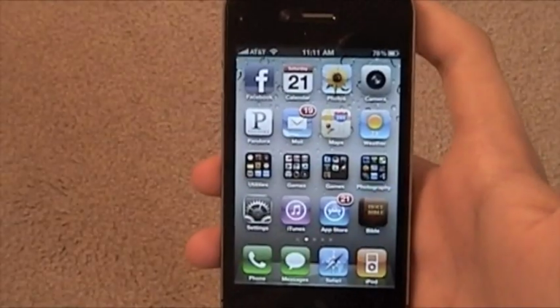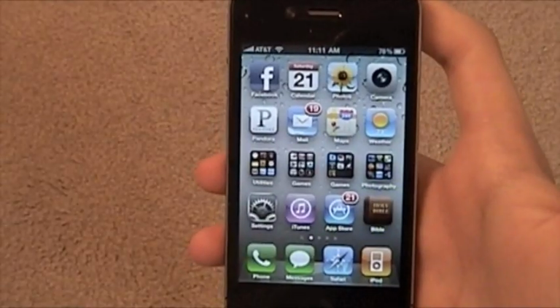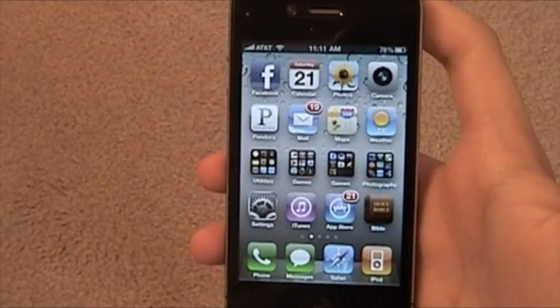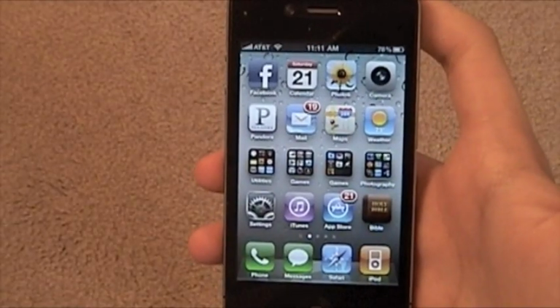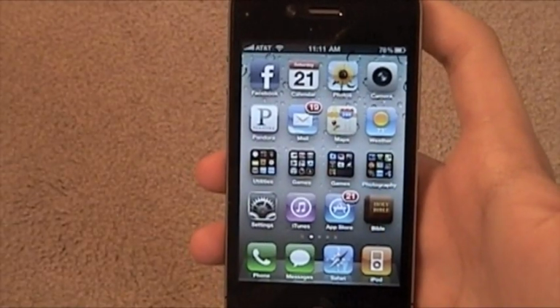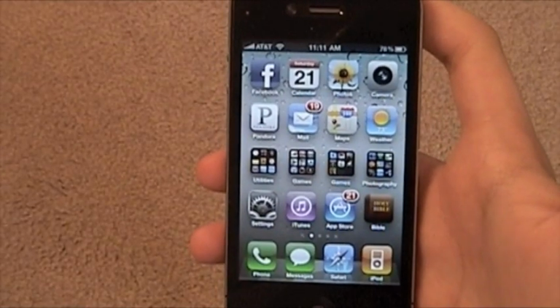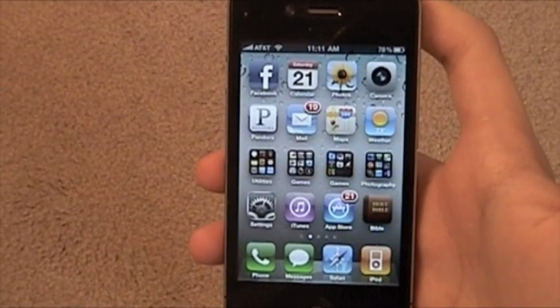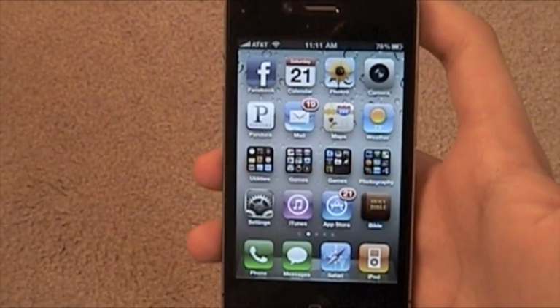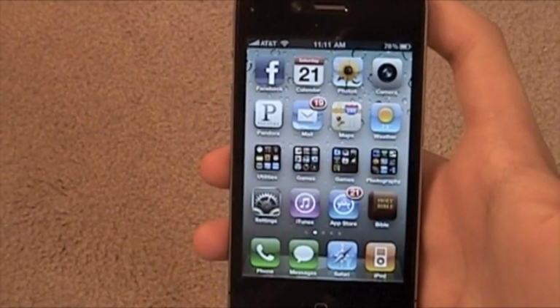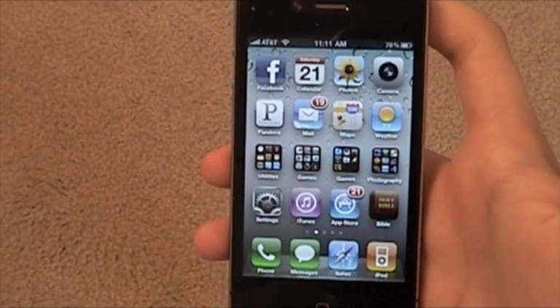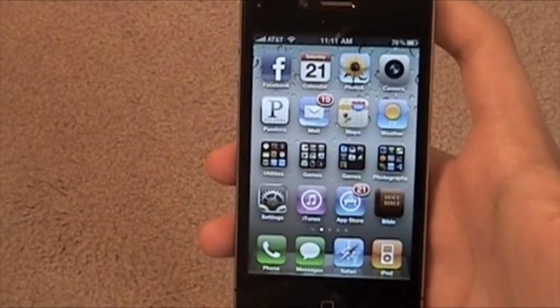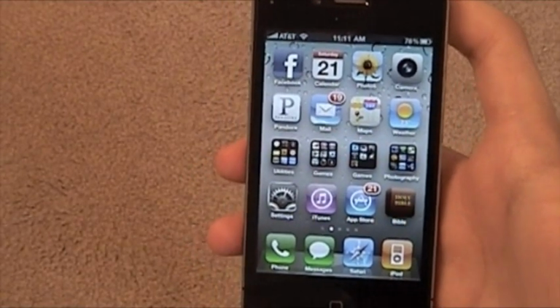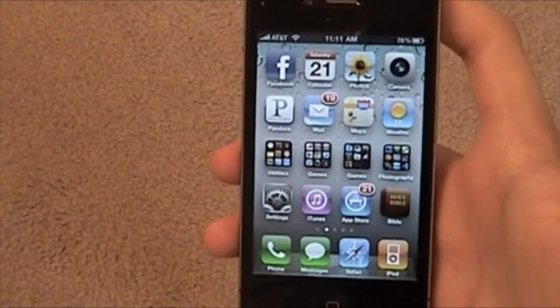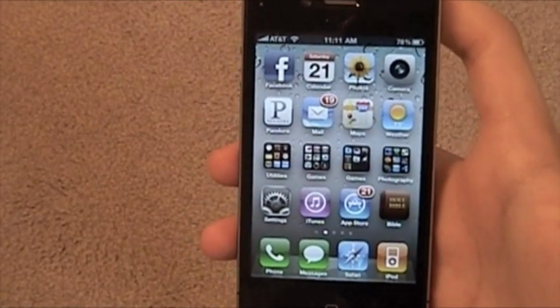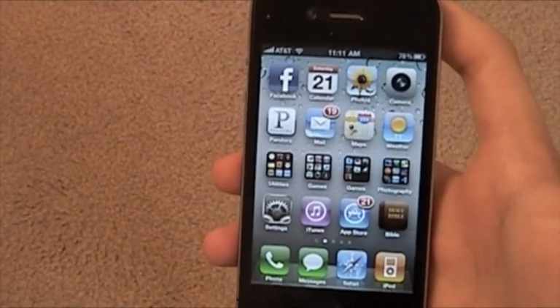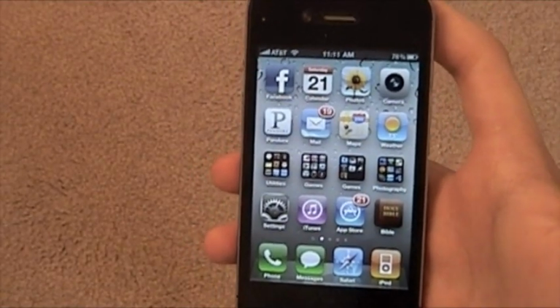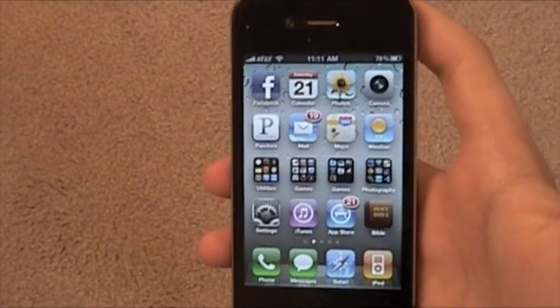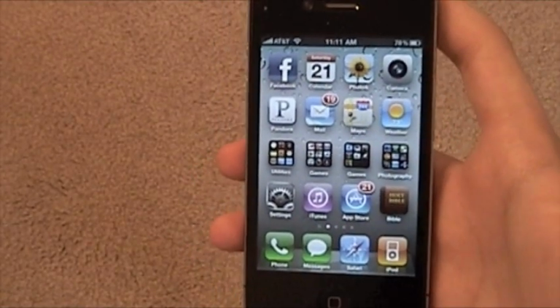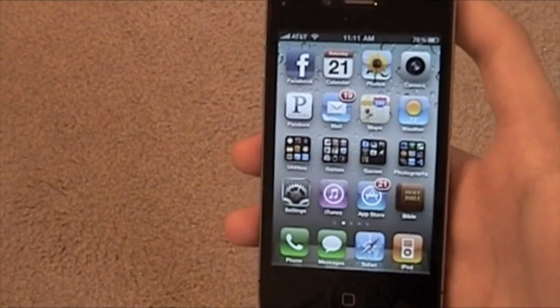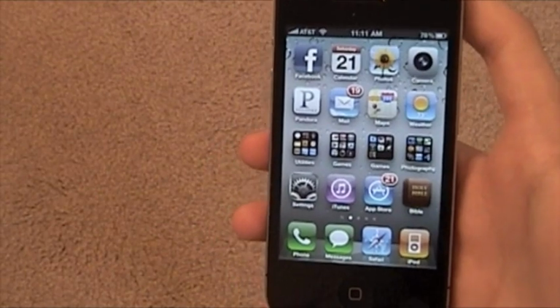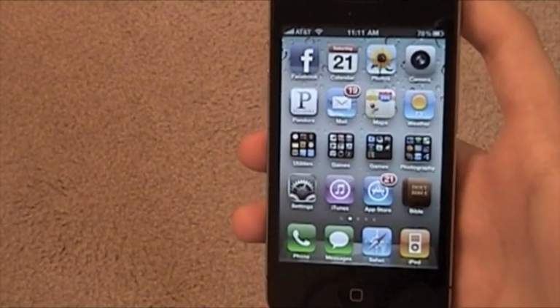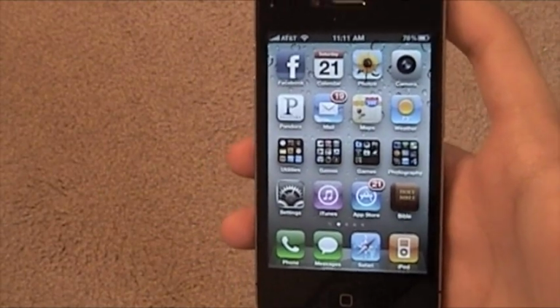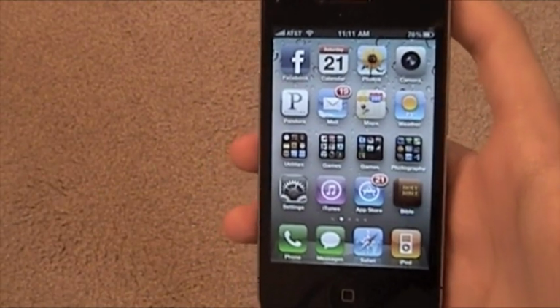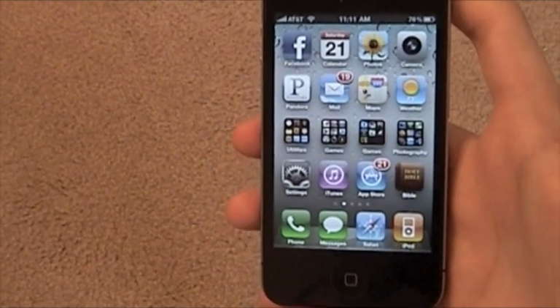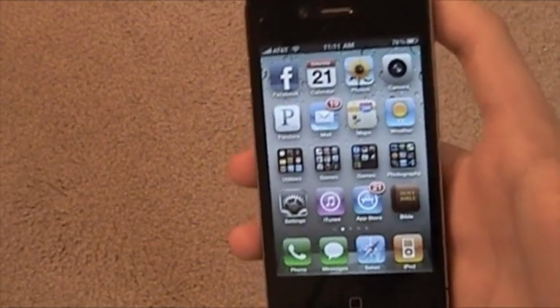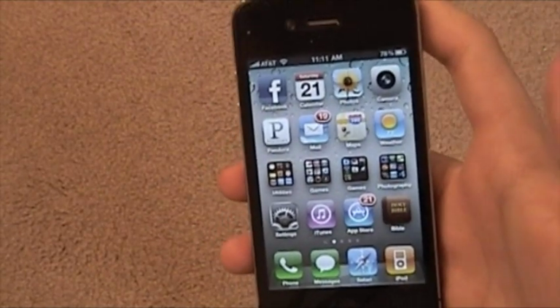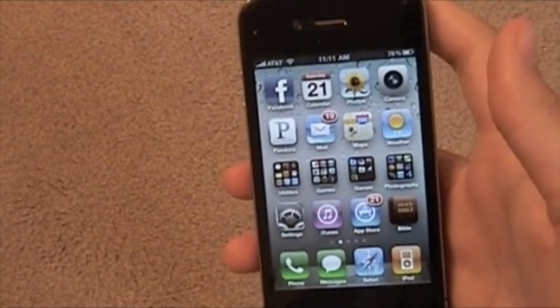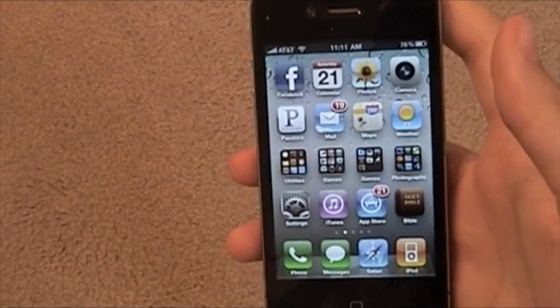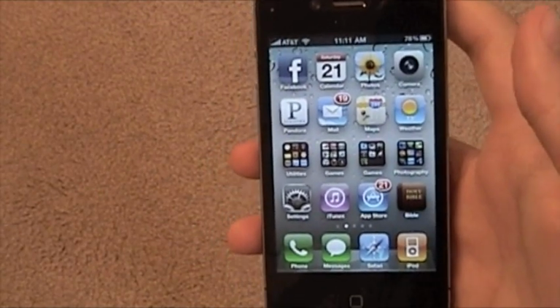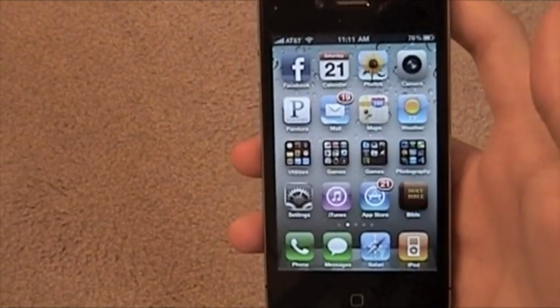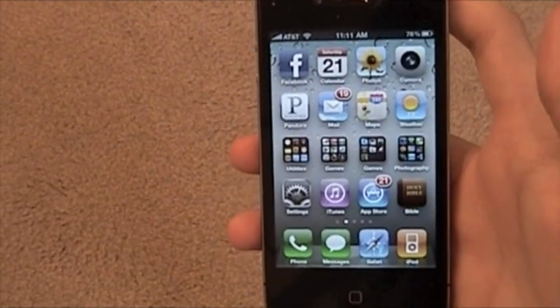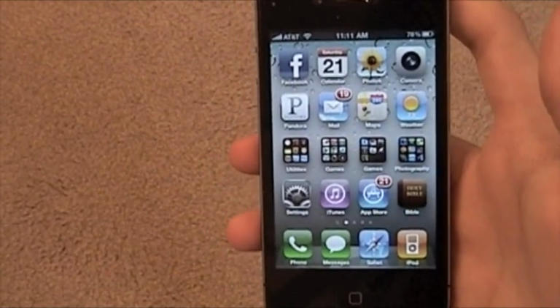I'm Daniel from todaysiphone.com. I've got a whole bunch of stuff up on the website. You're going to love it — come back for more.